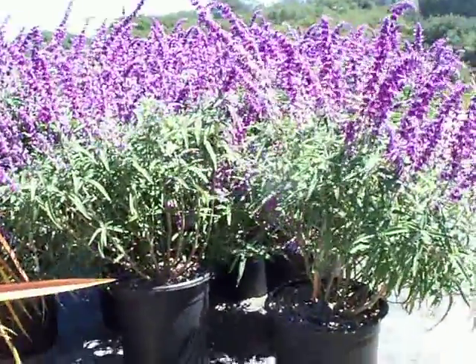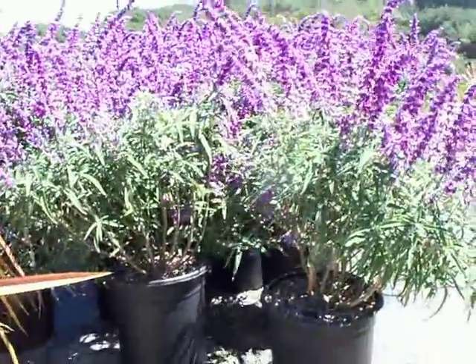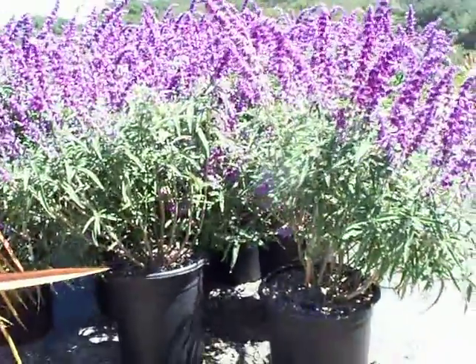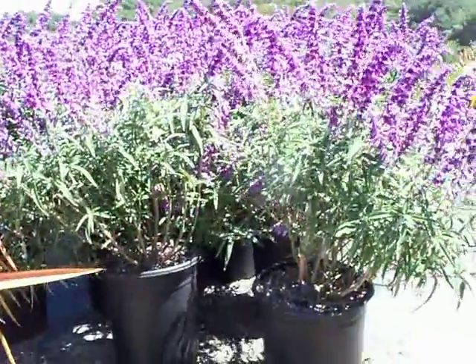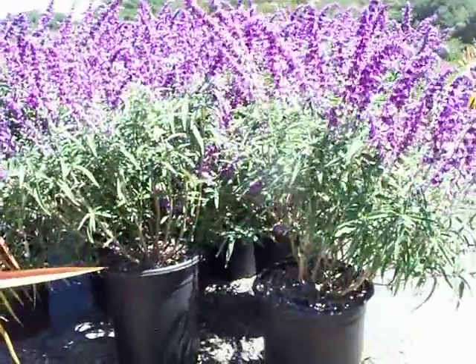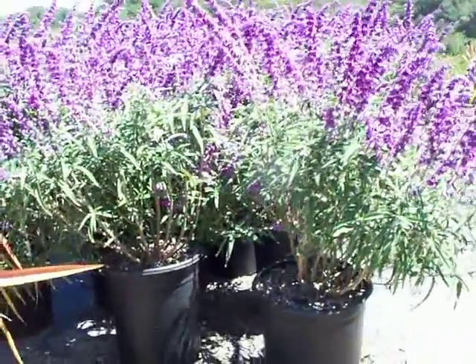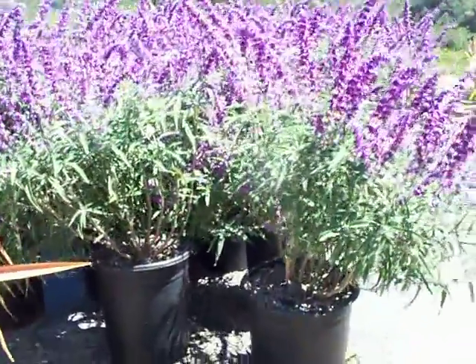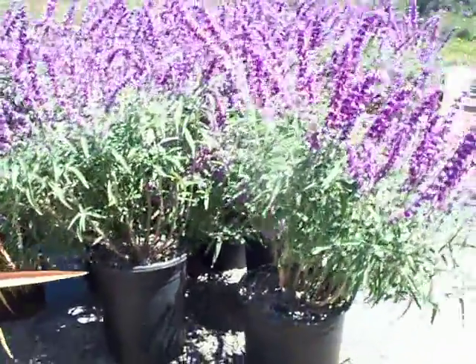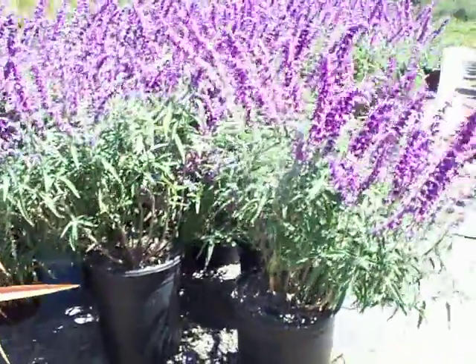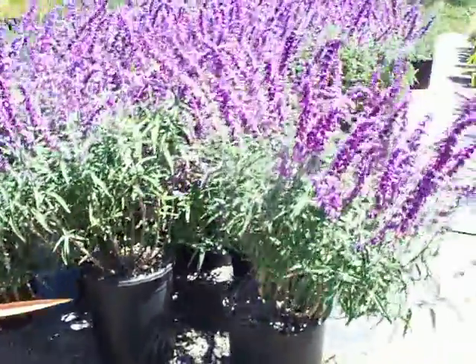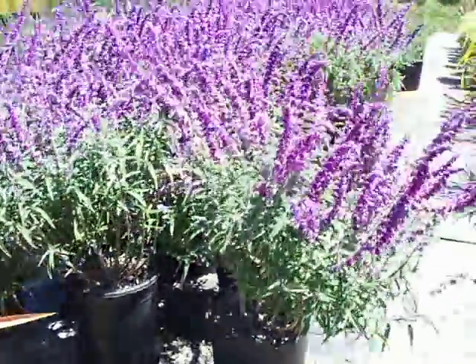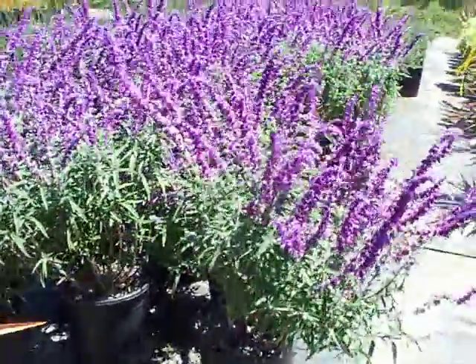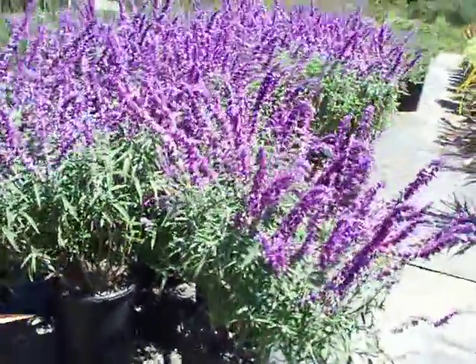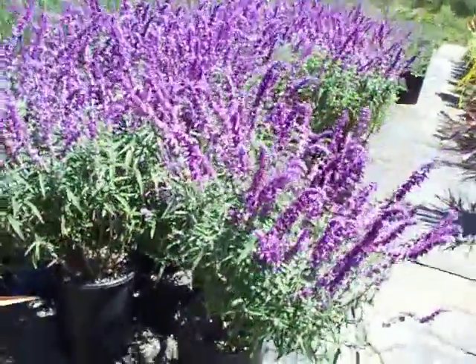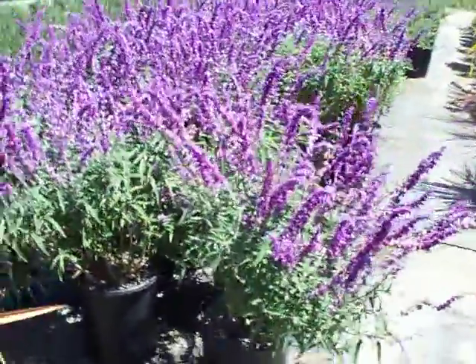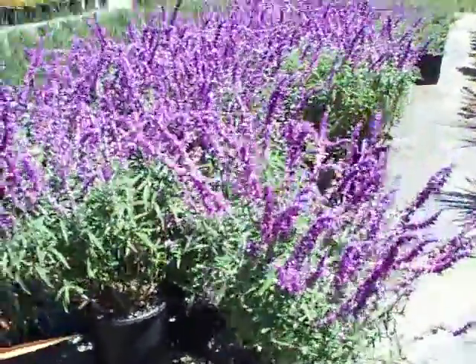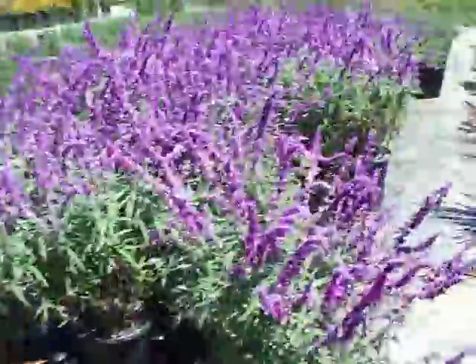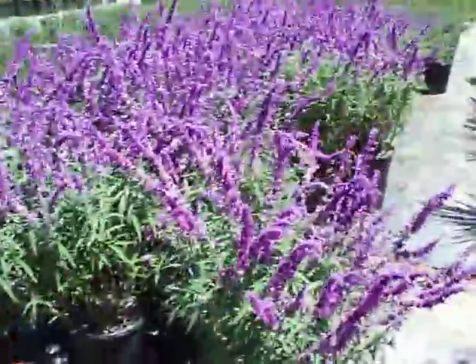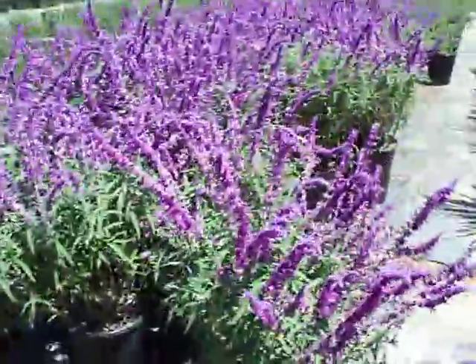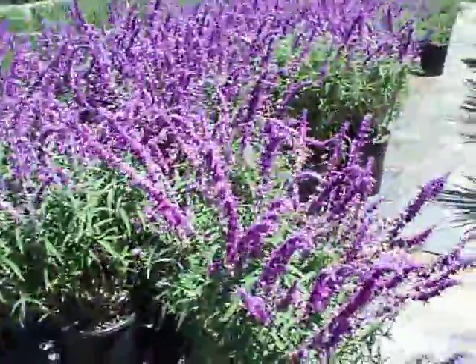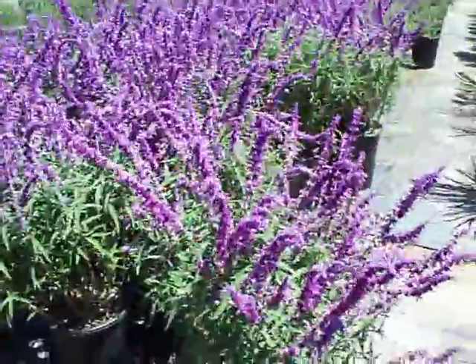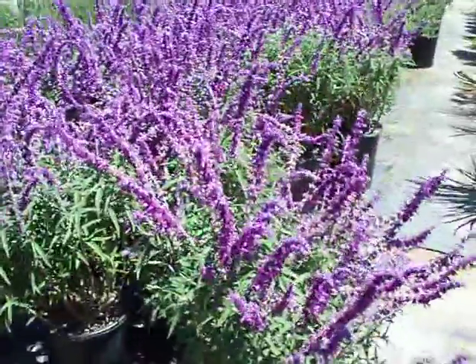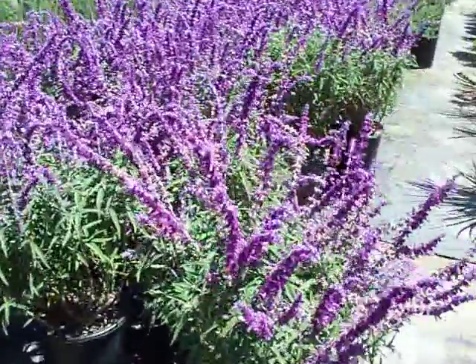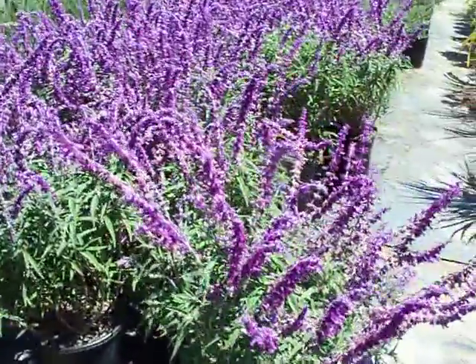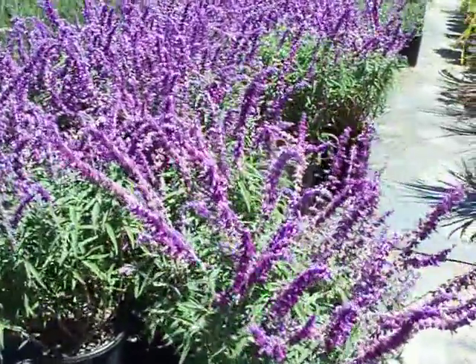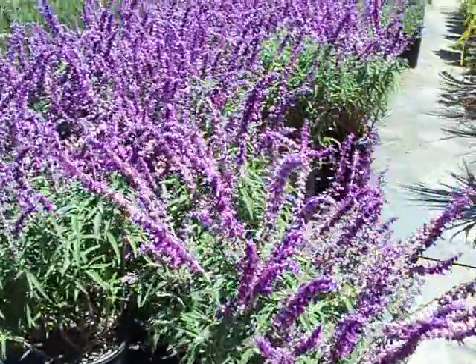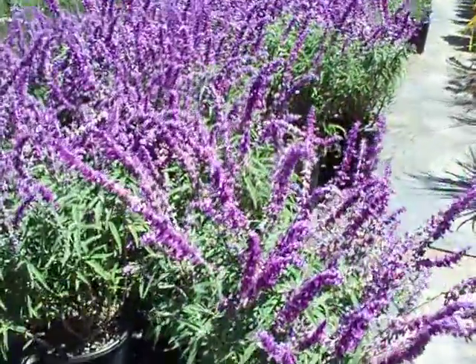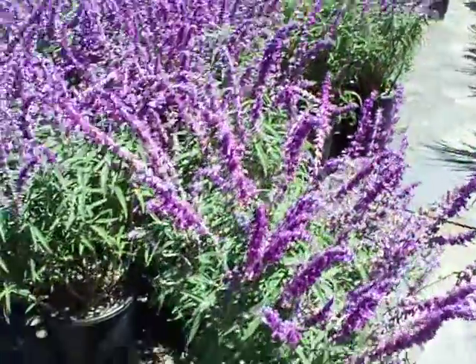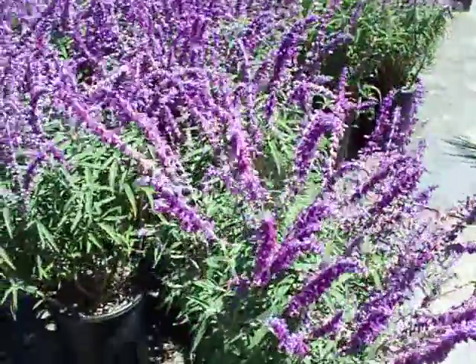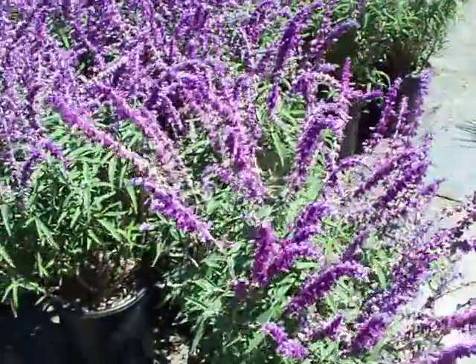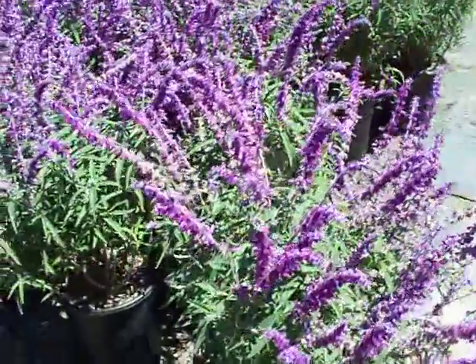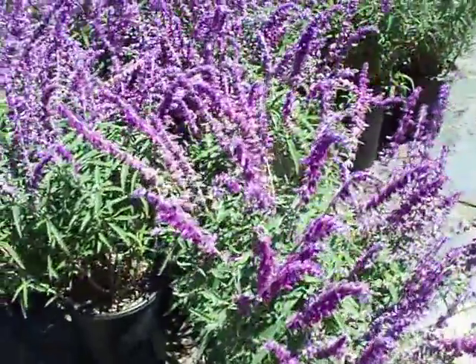A long-time favorite in the landscape, Salvia leucantha — Mexican sage.